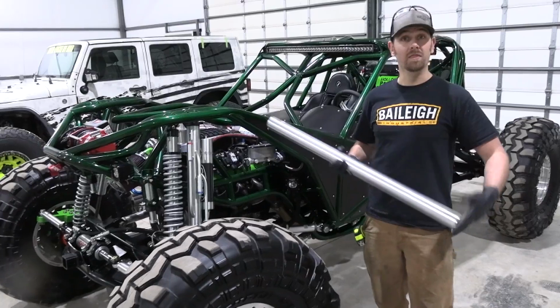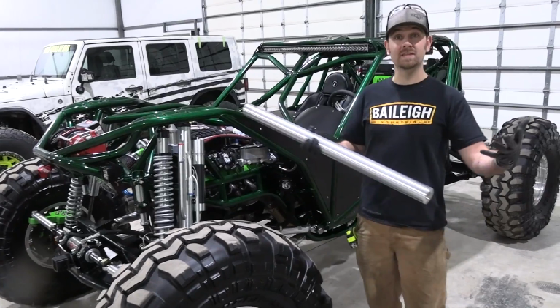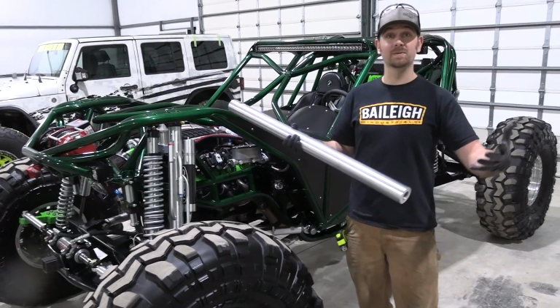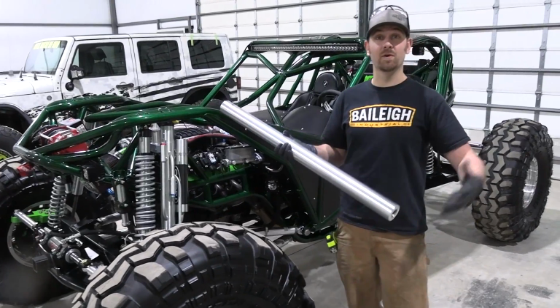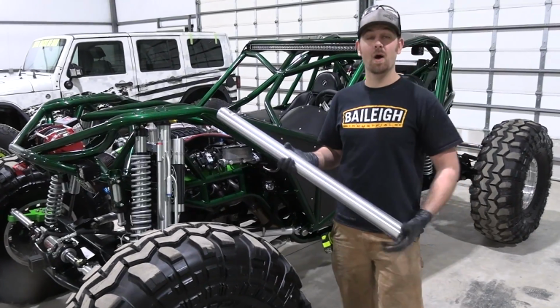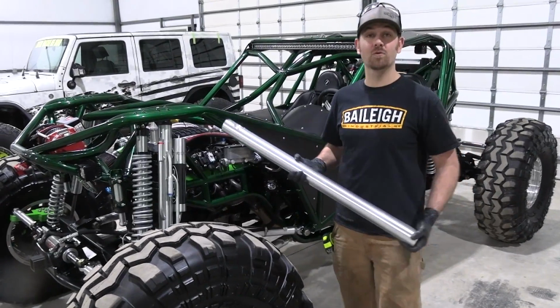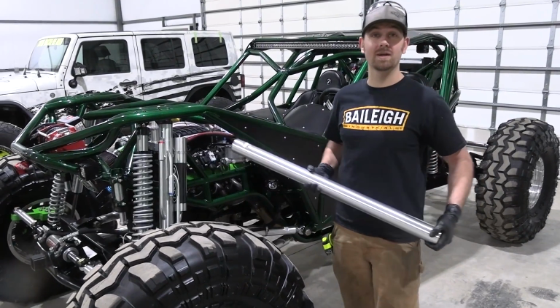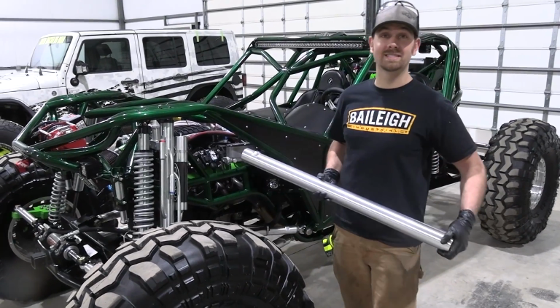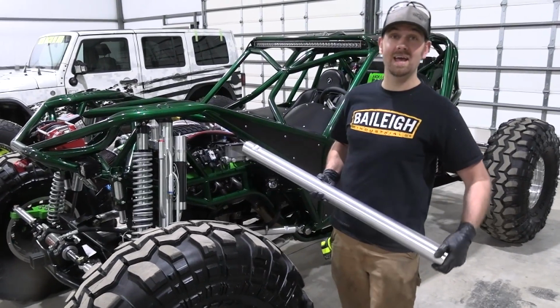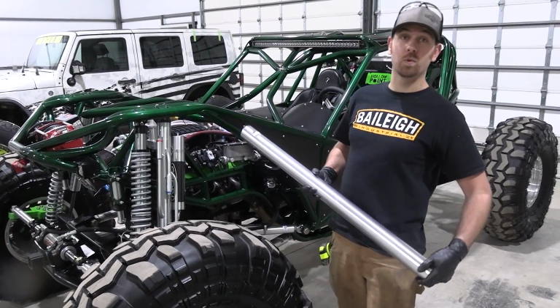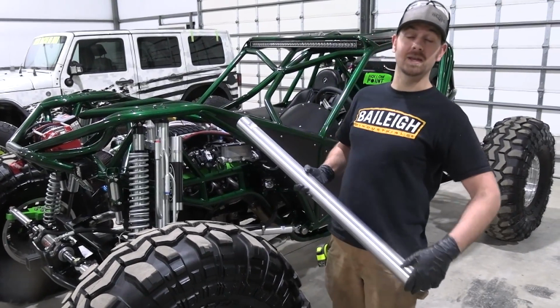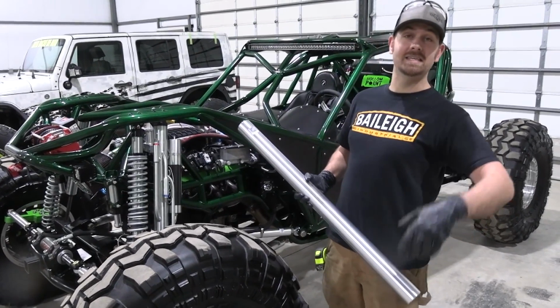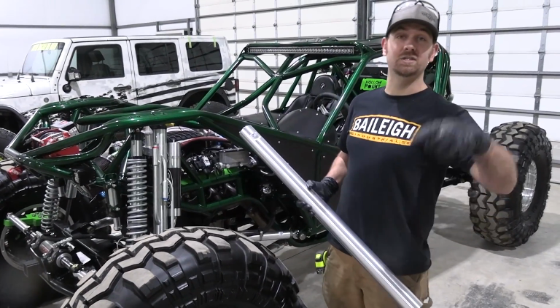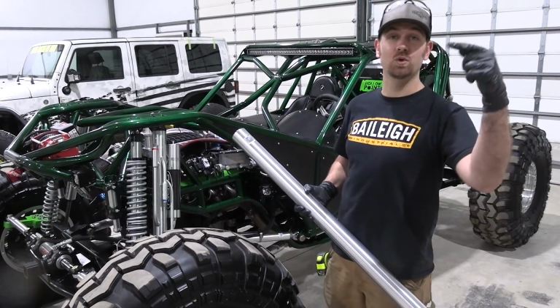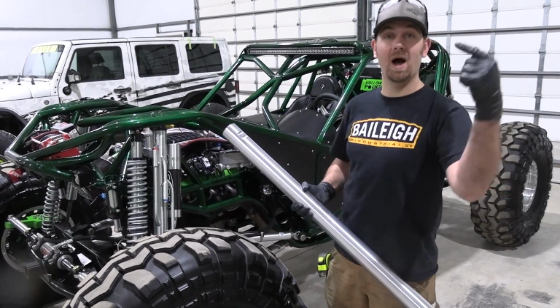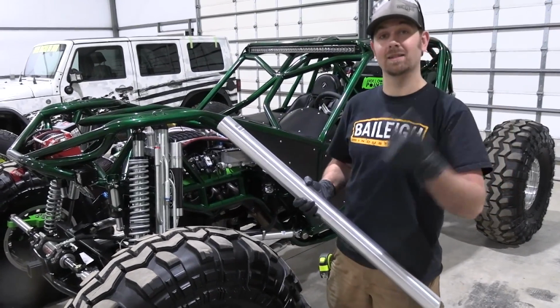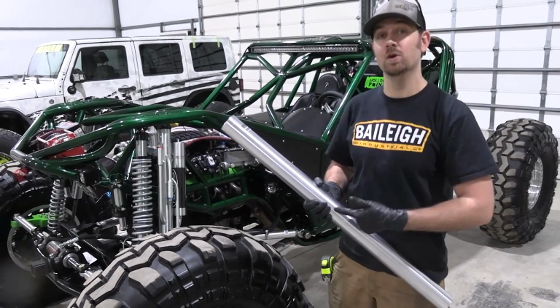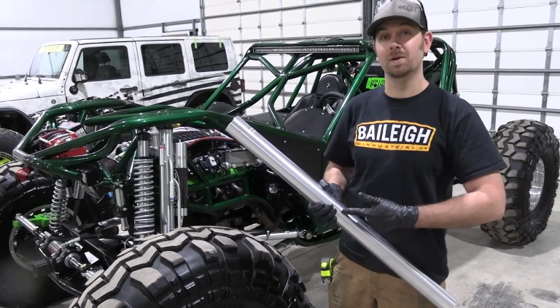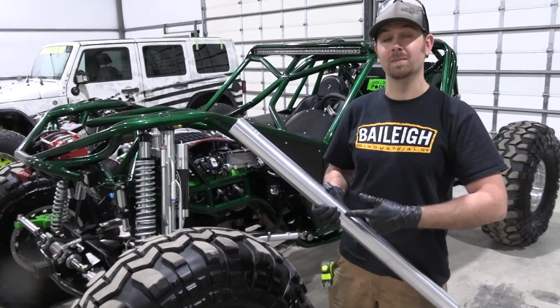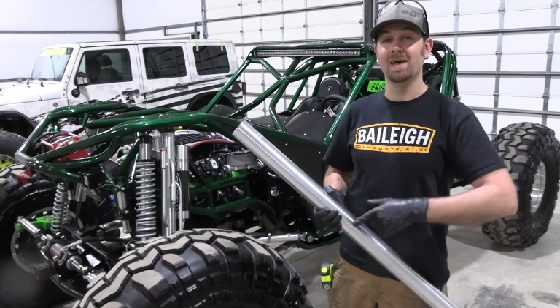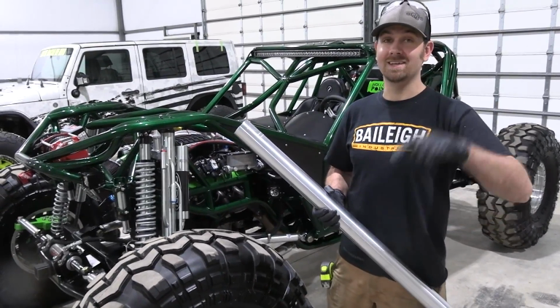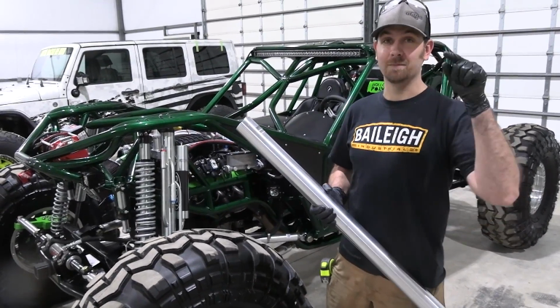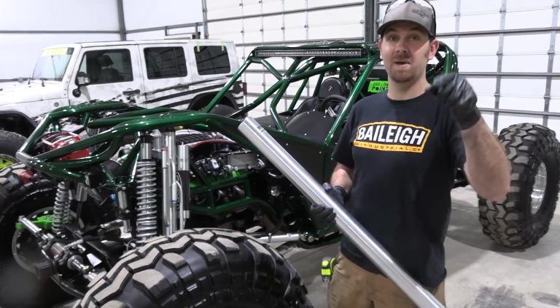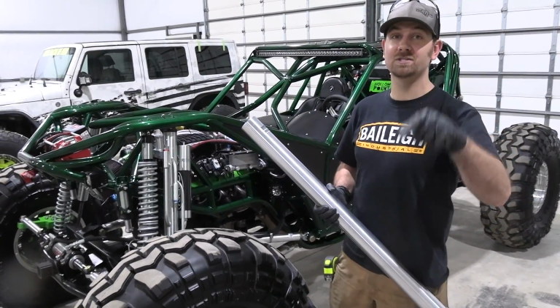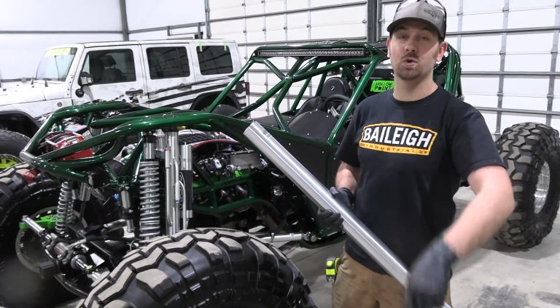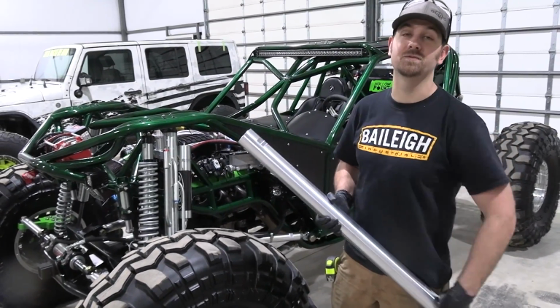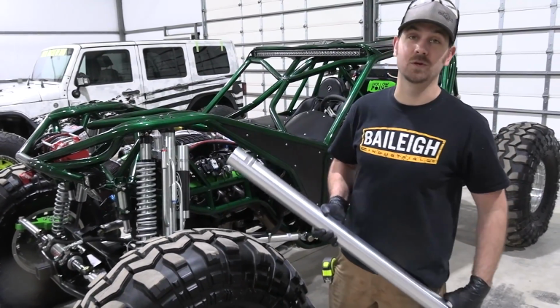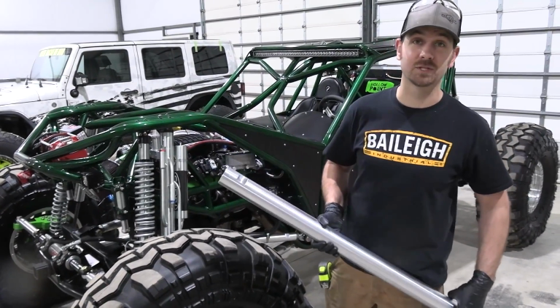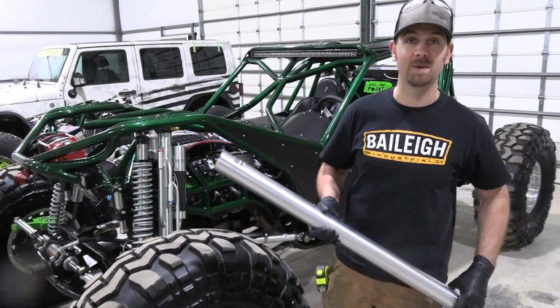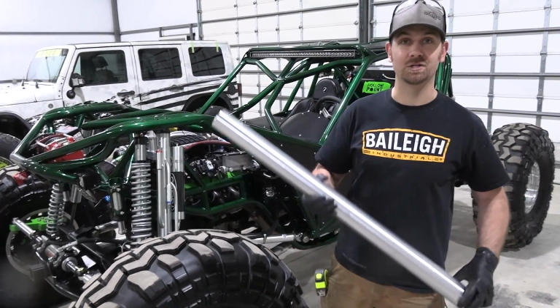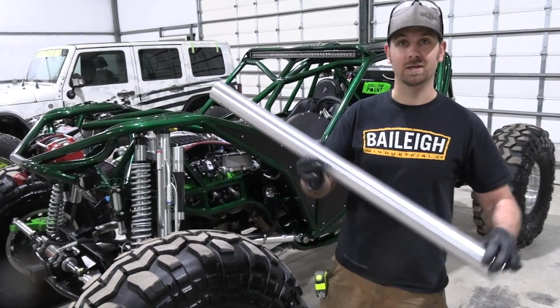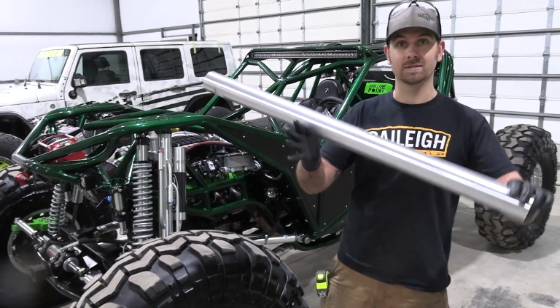On this episode of Rock Rods Tech we're going to teach you why aluminum is the best choice for your suspension links.